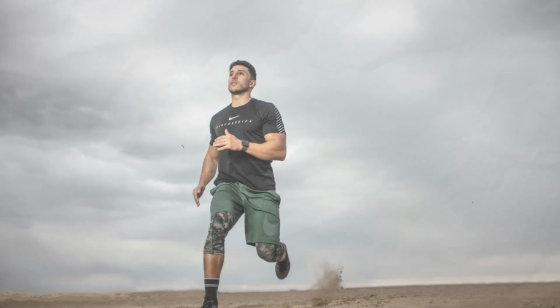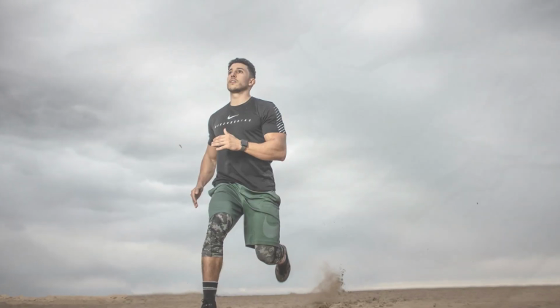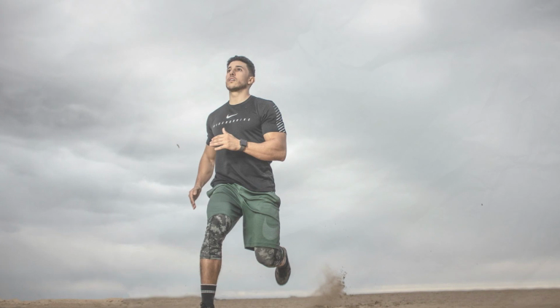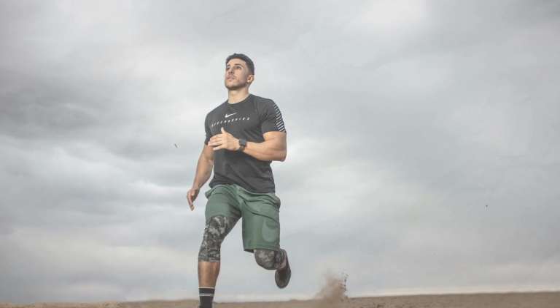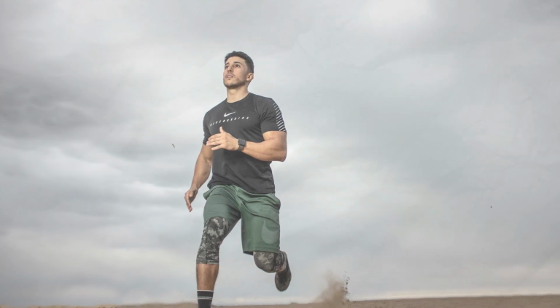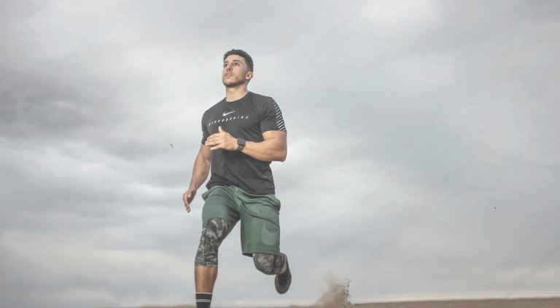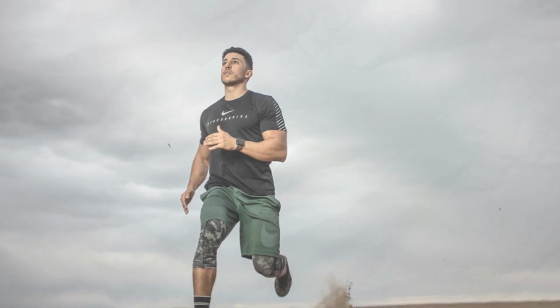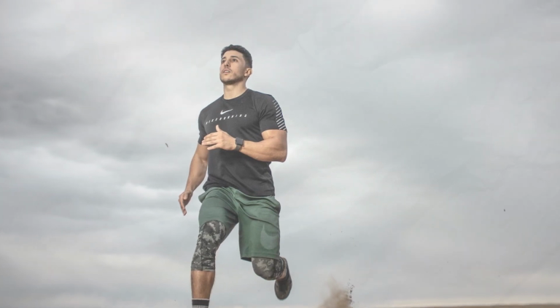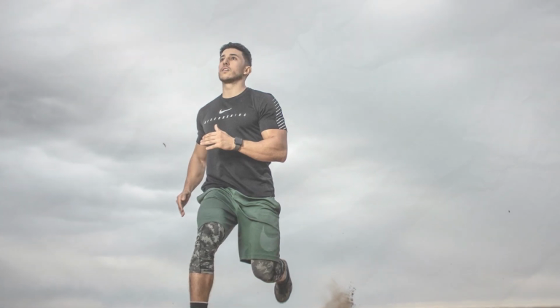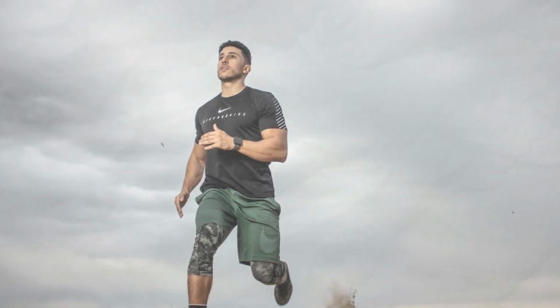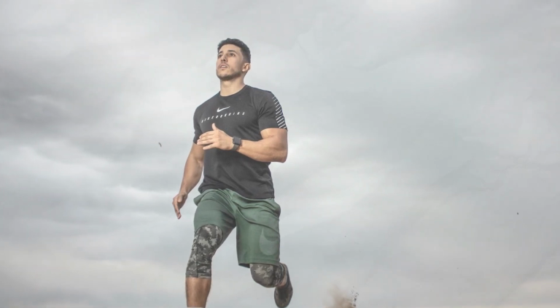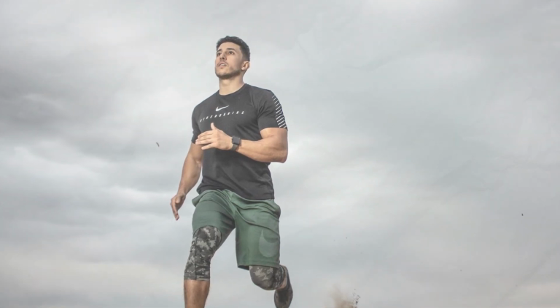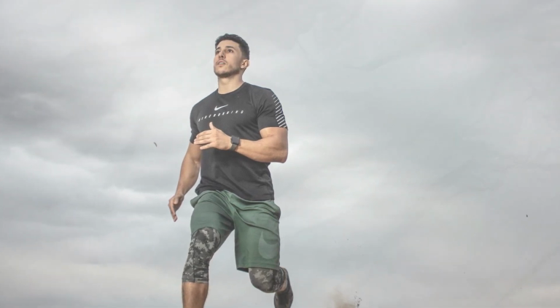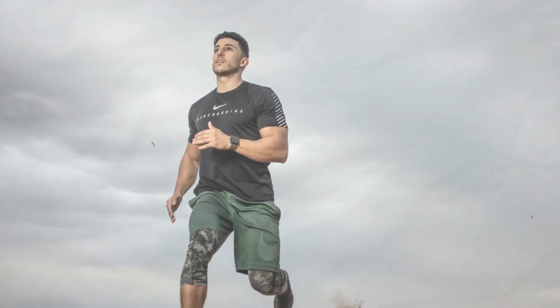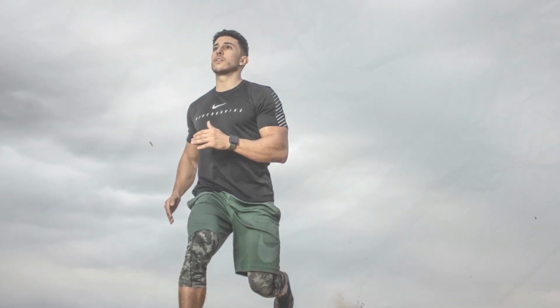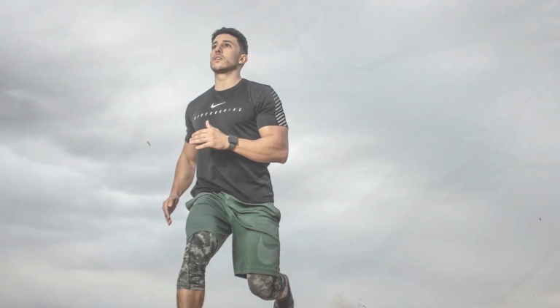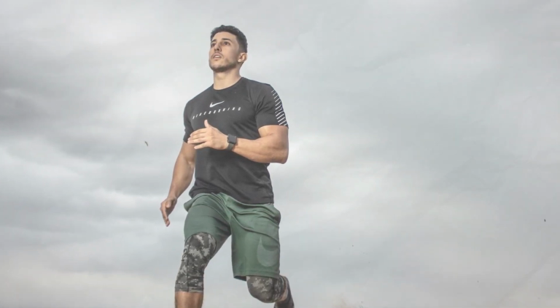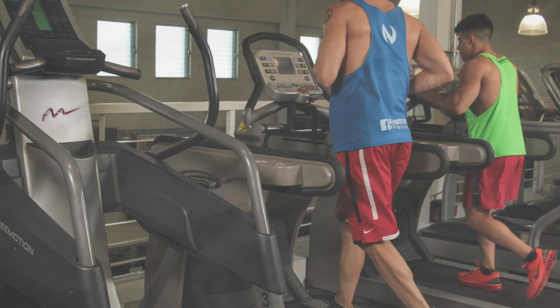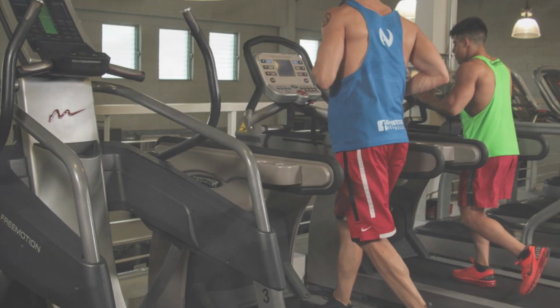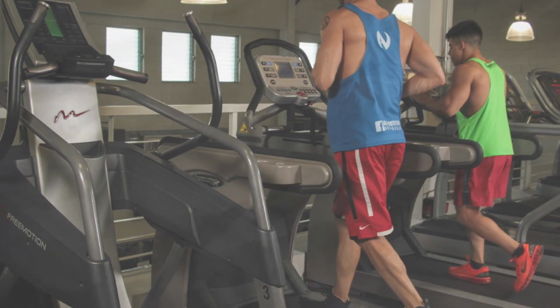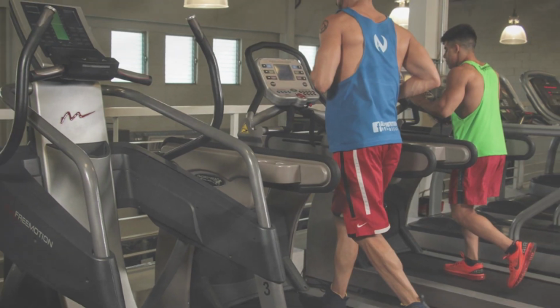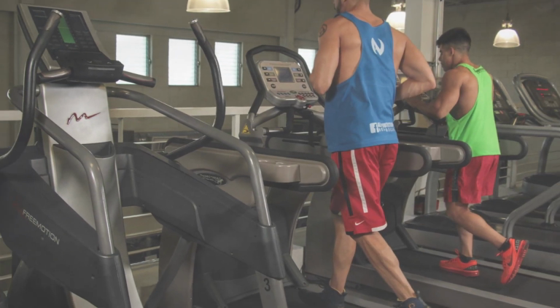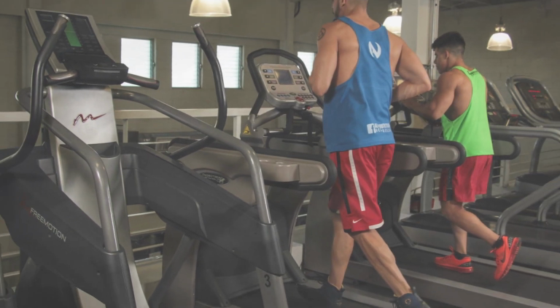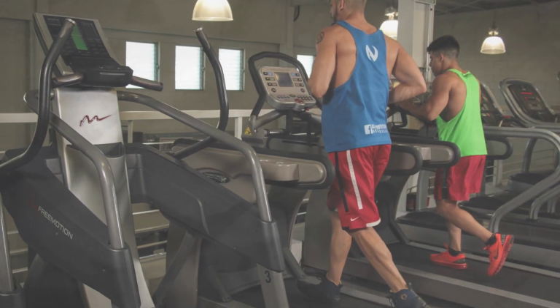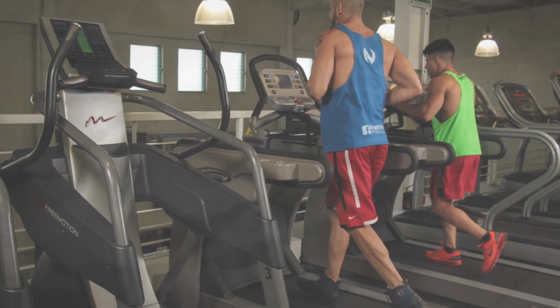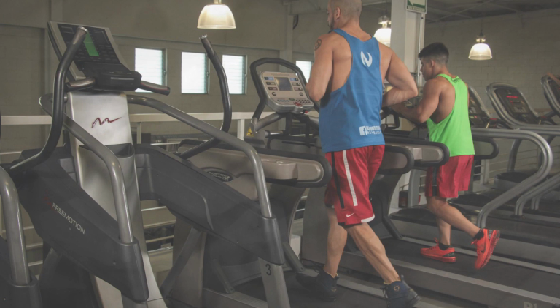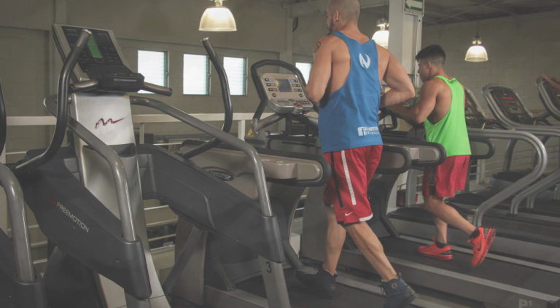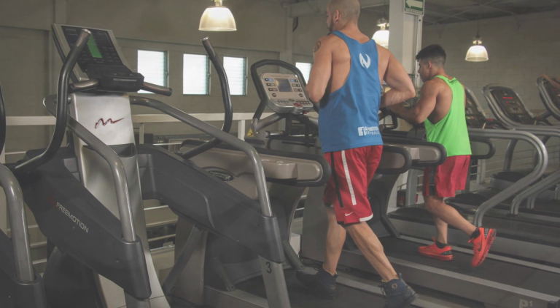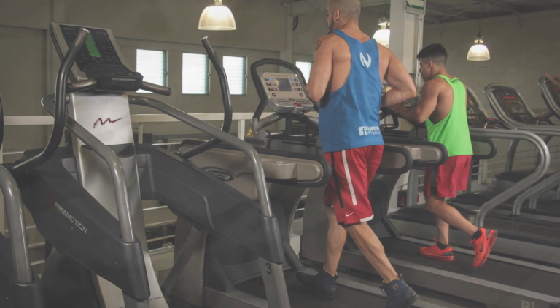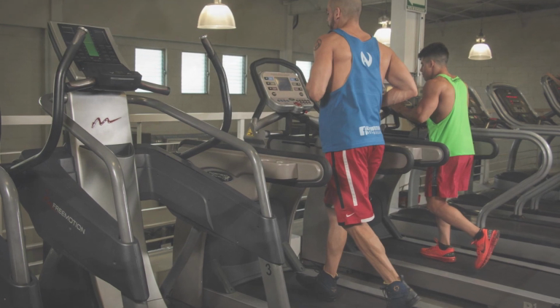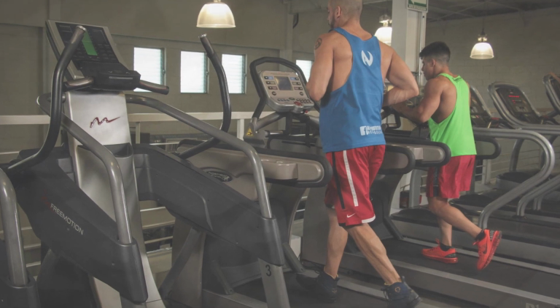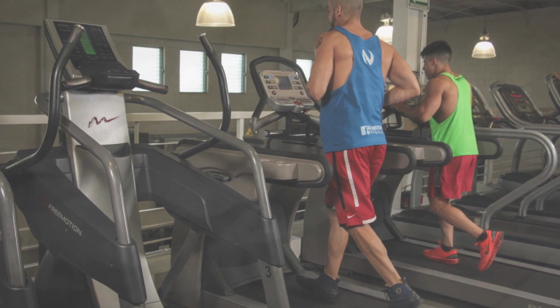Let's dive into the world of running, comparing these two popular methods to help you decide which might be the best fit for your fitness goals and lifestyle.